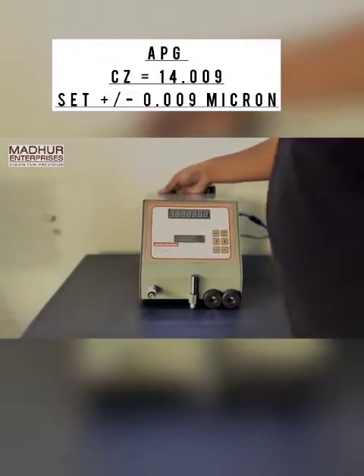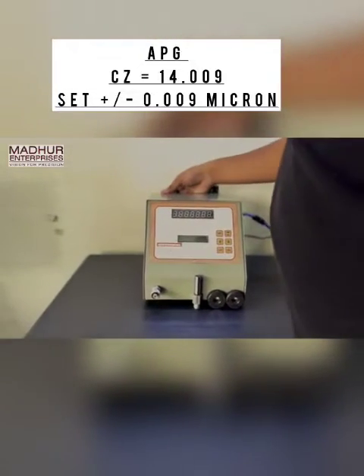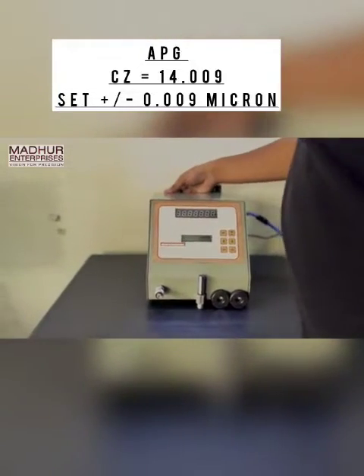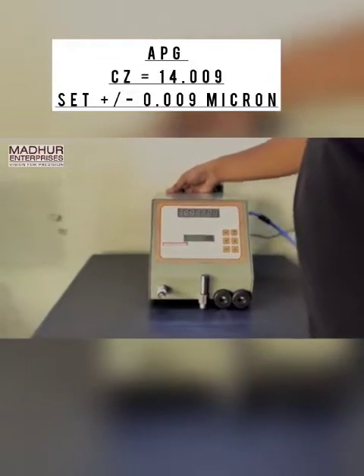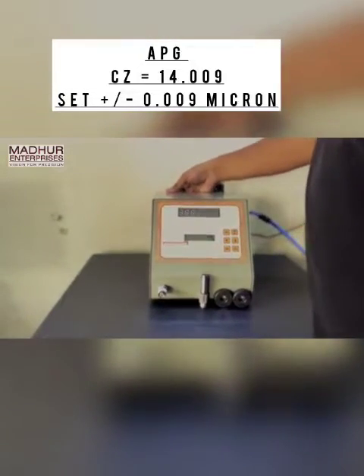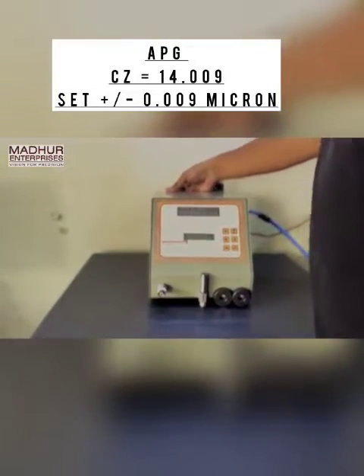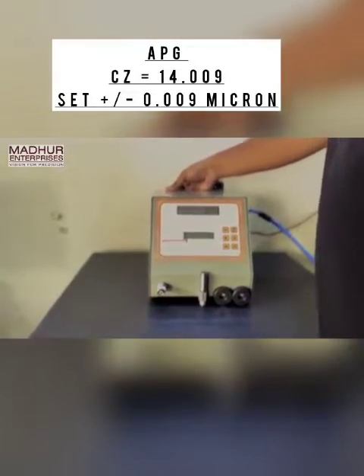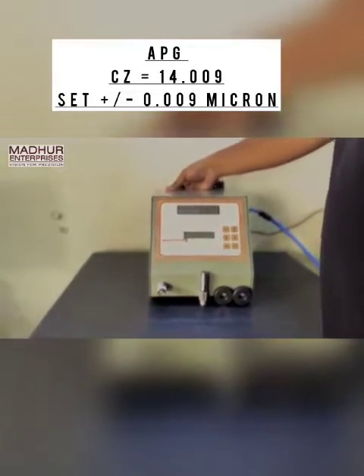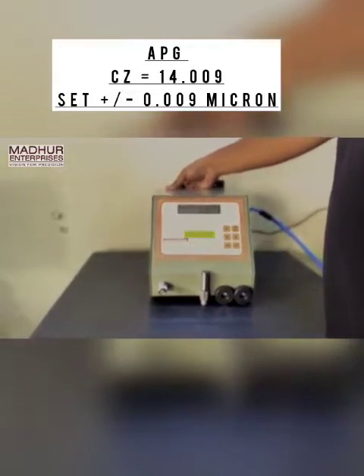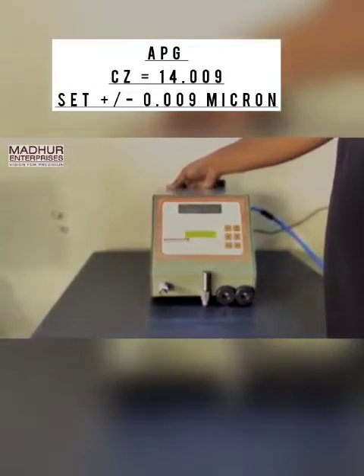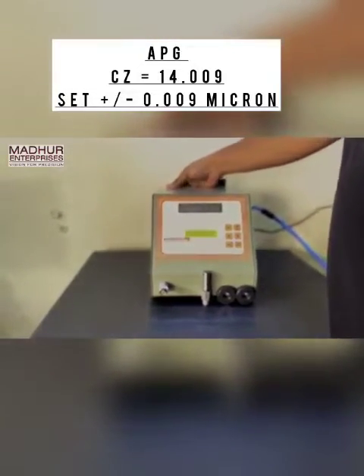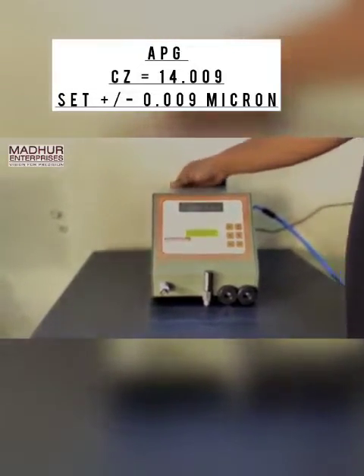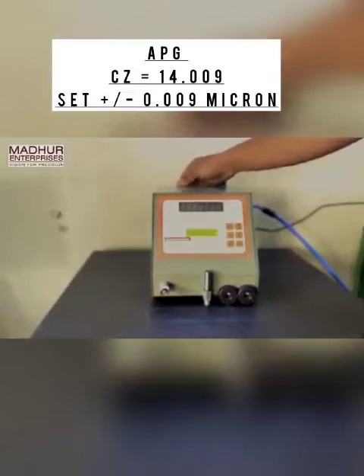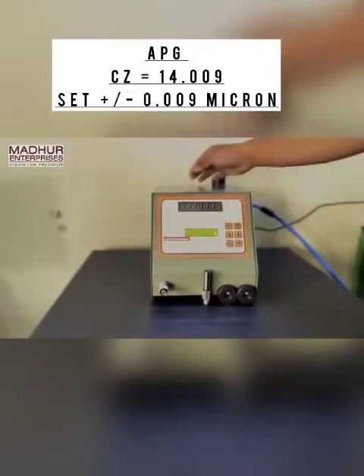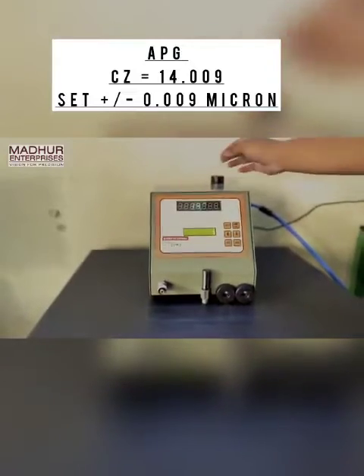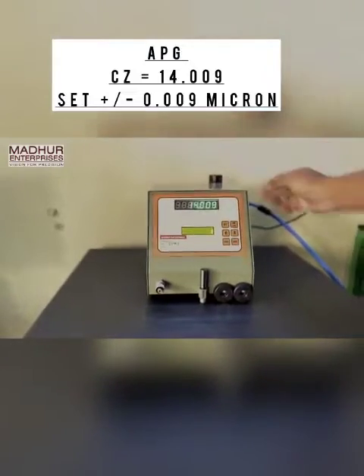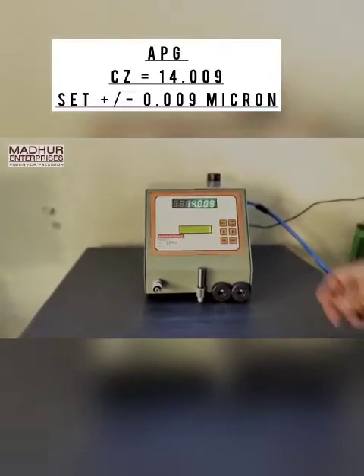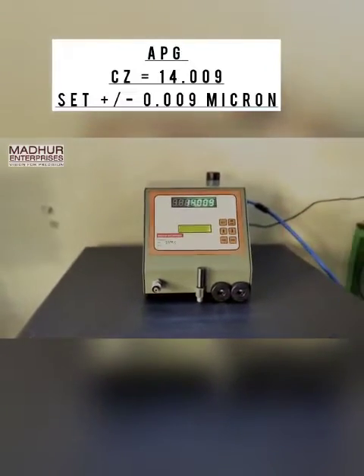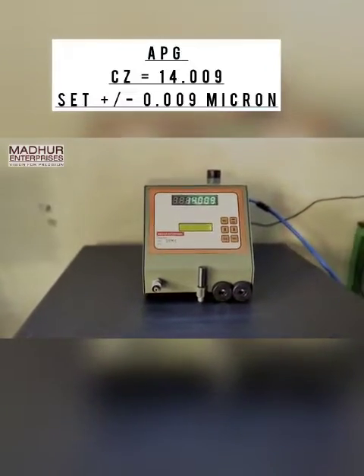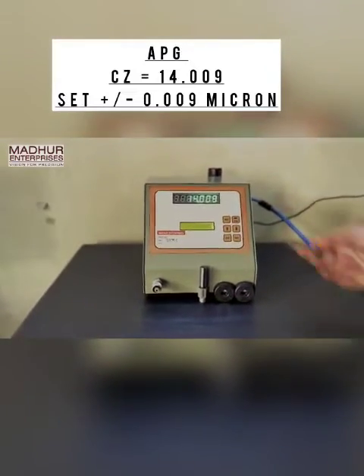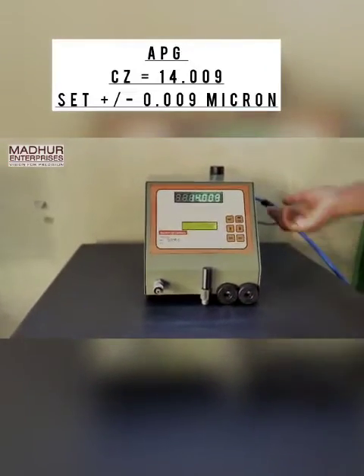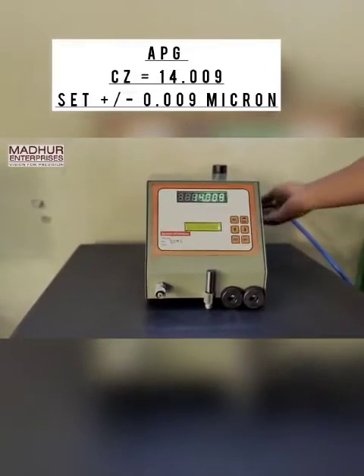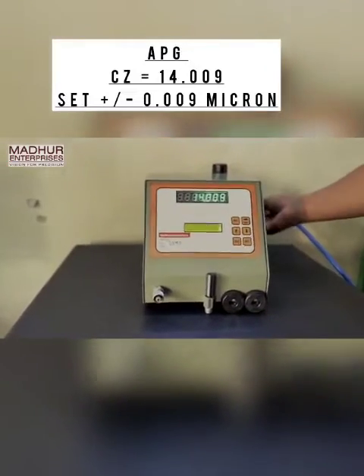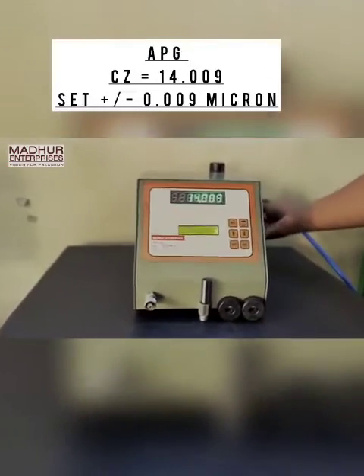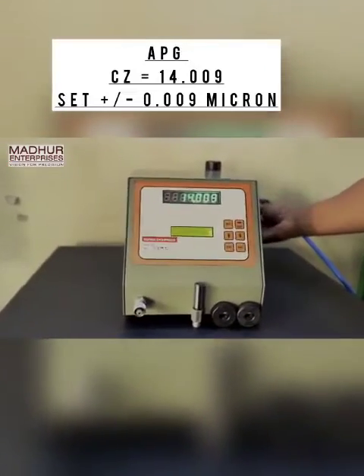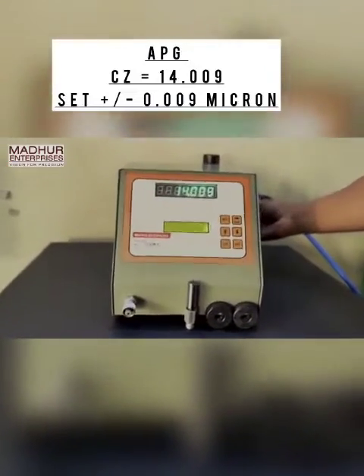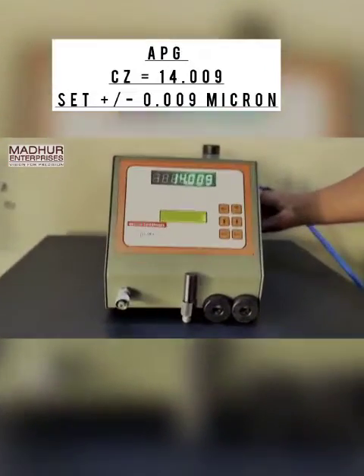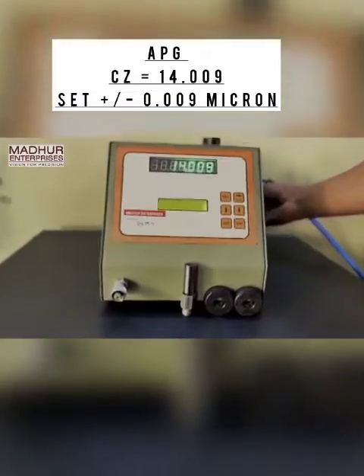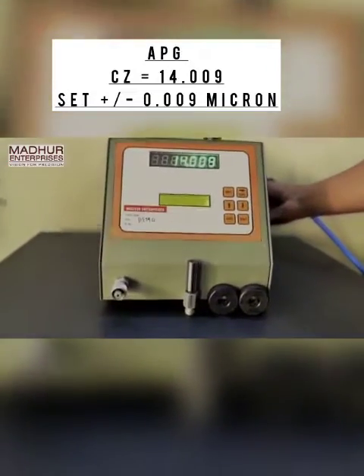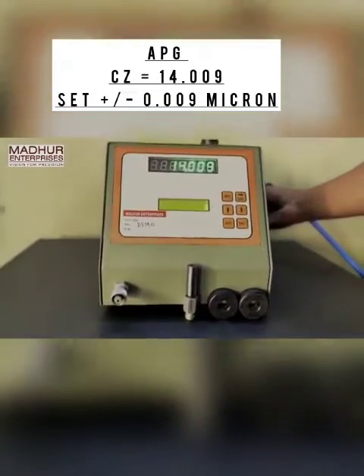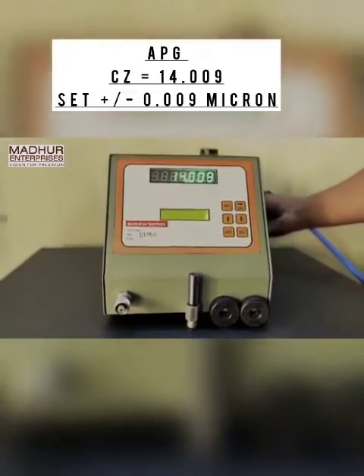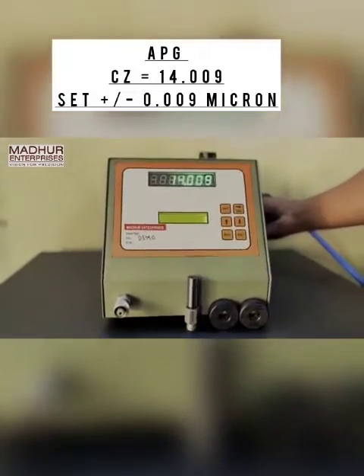Now we will connect the airflow and the cable and switch on the unit. You can now see random numbers on the screen.